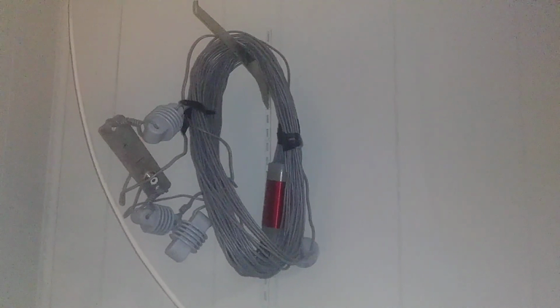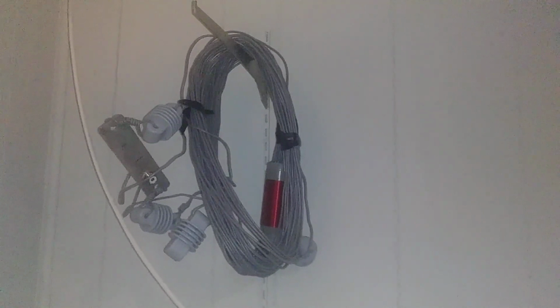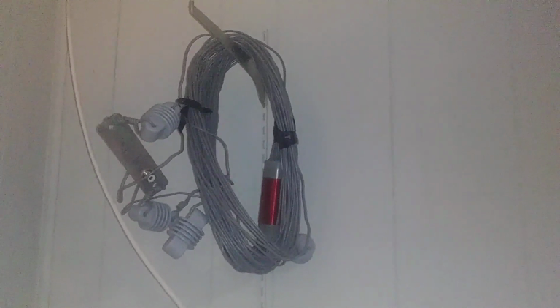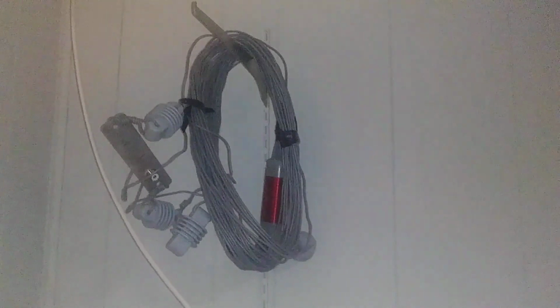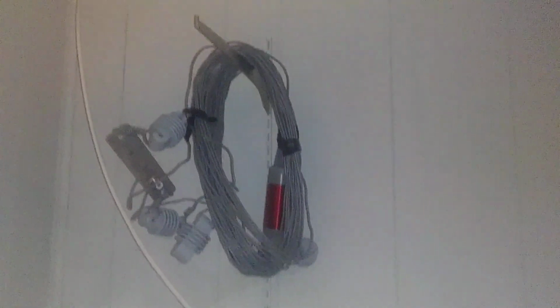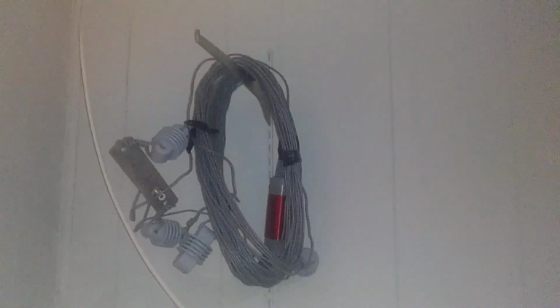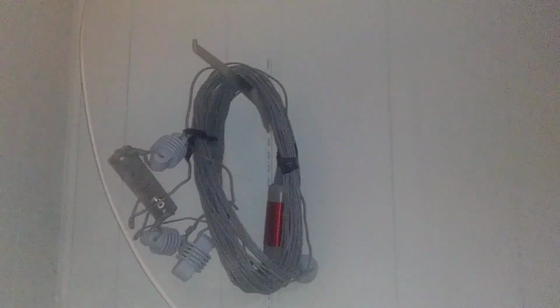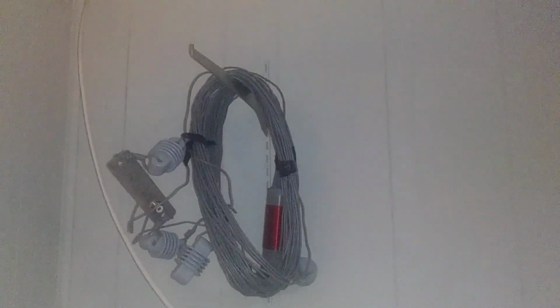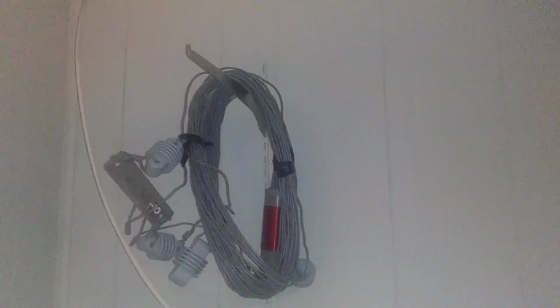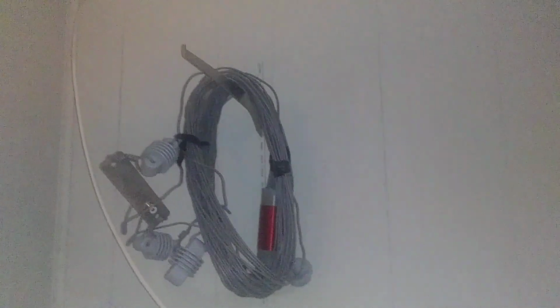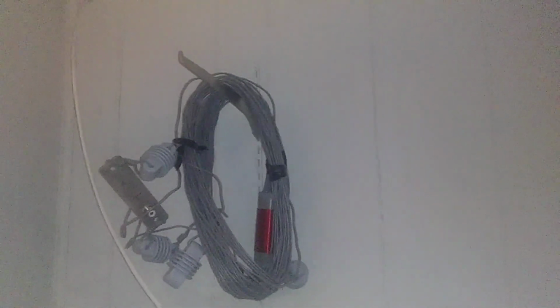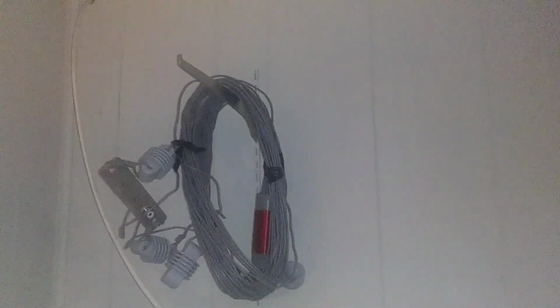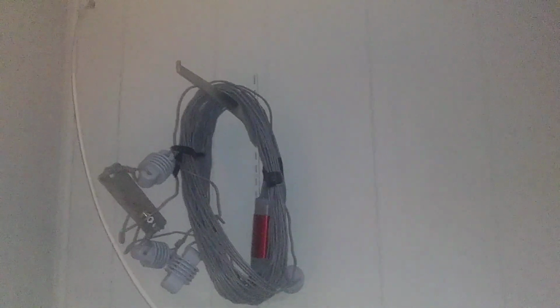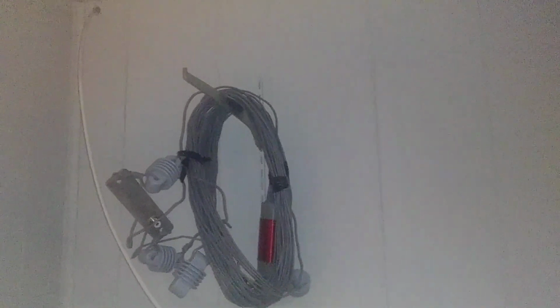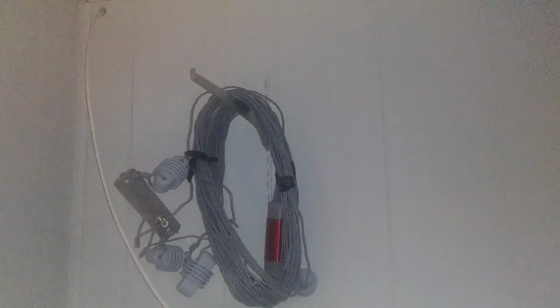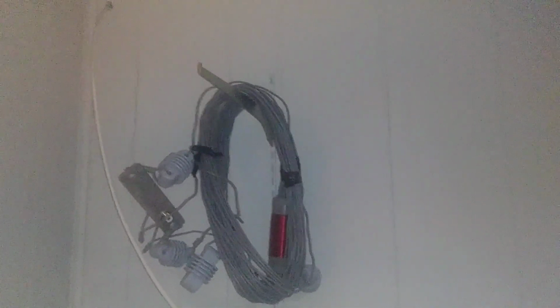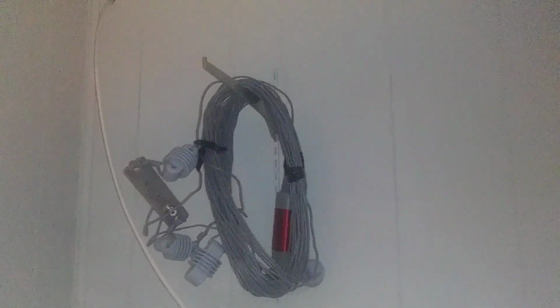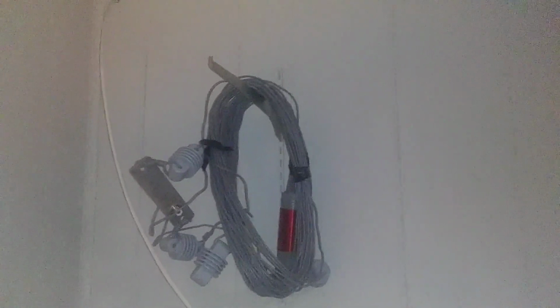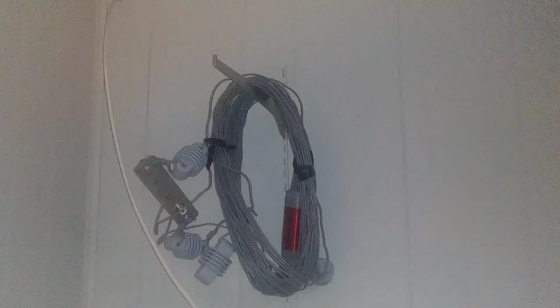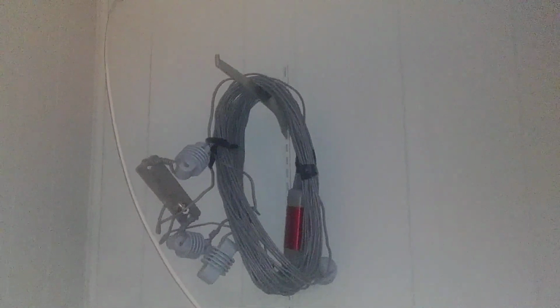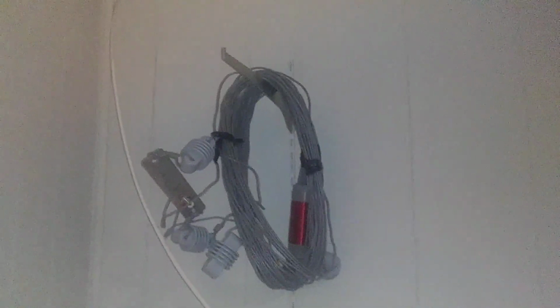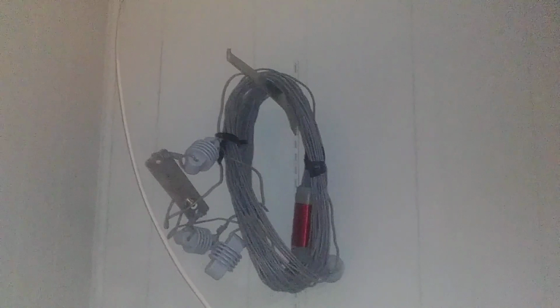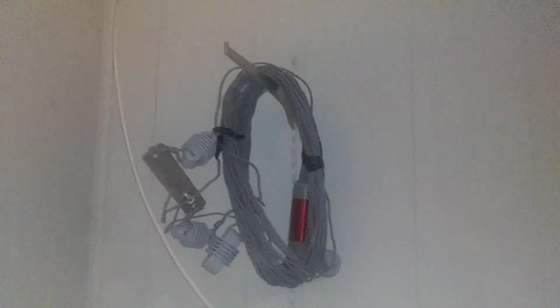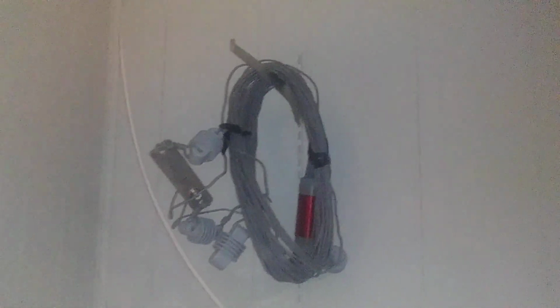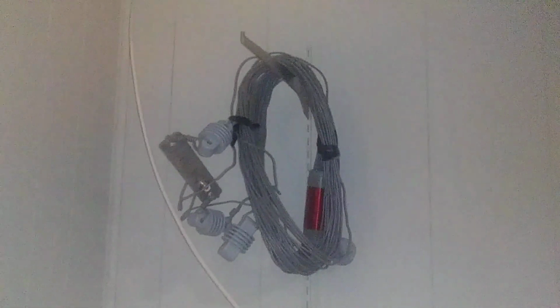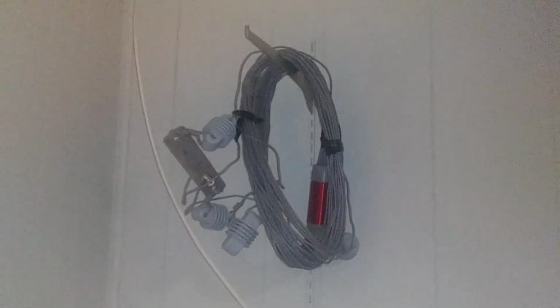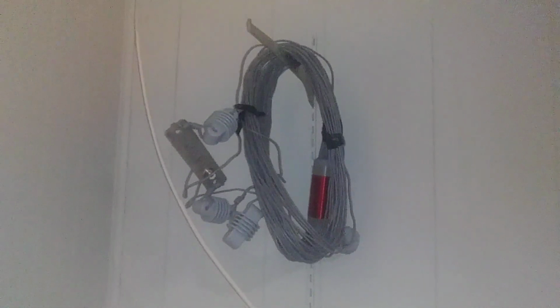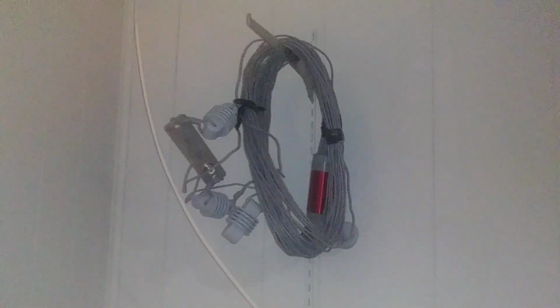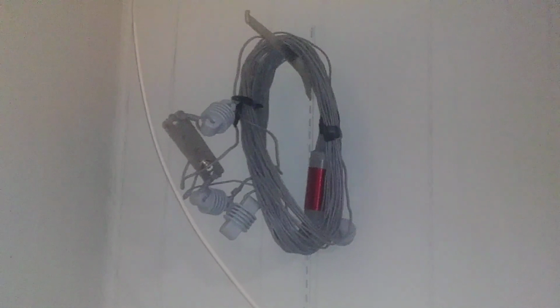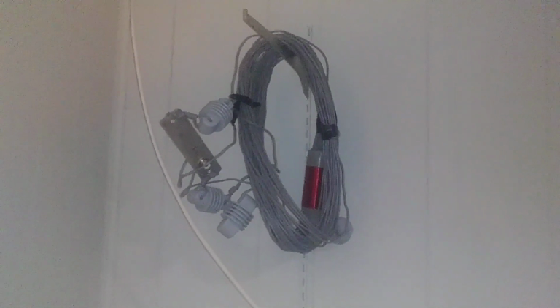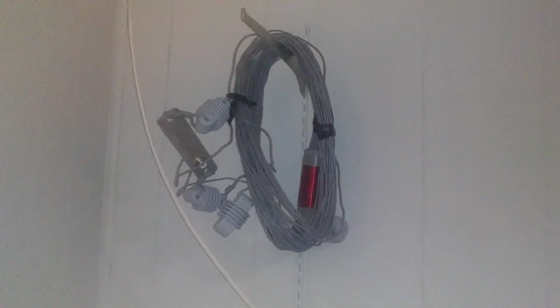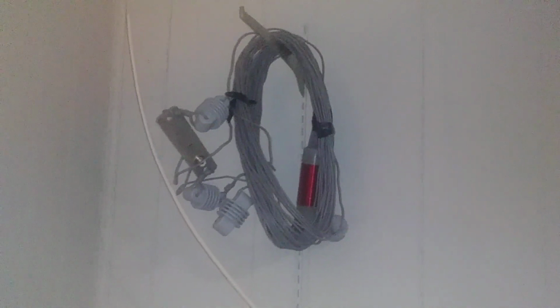Thanks for watching all my radios in this shack.